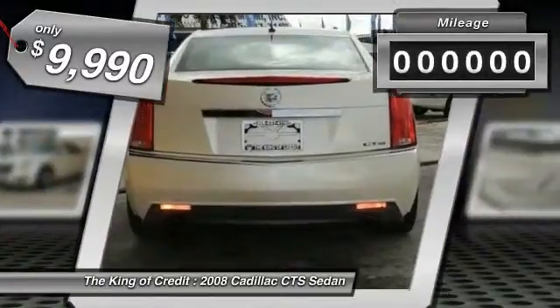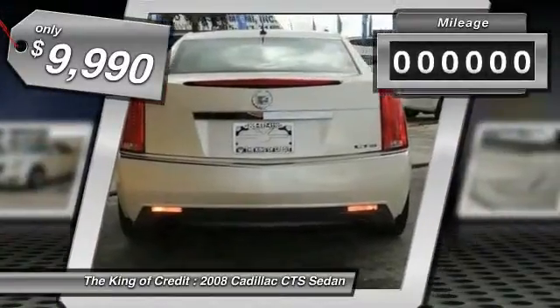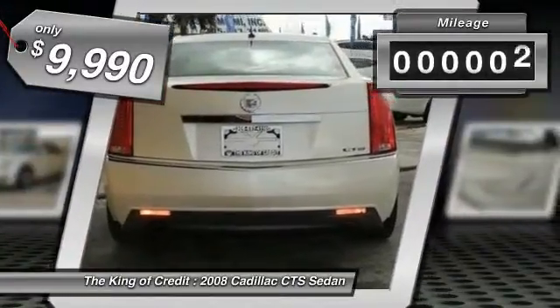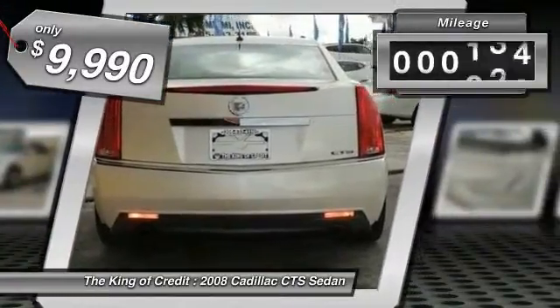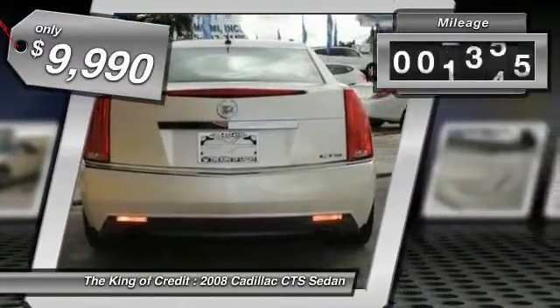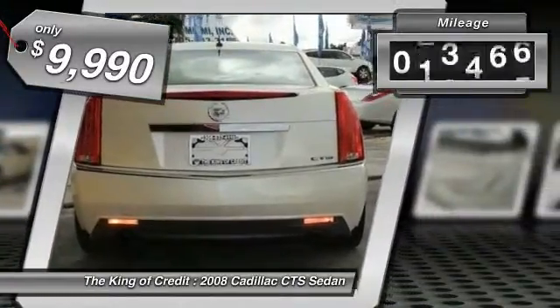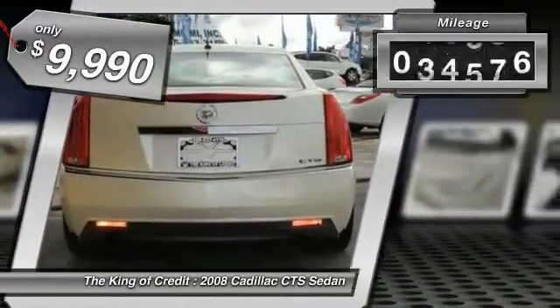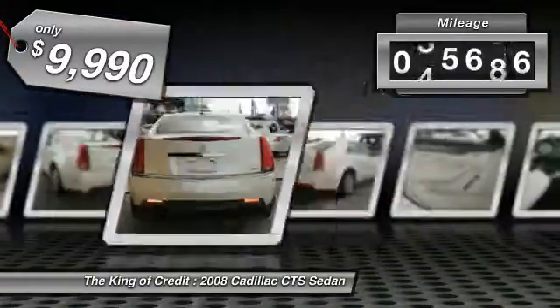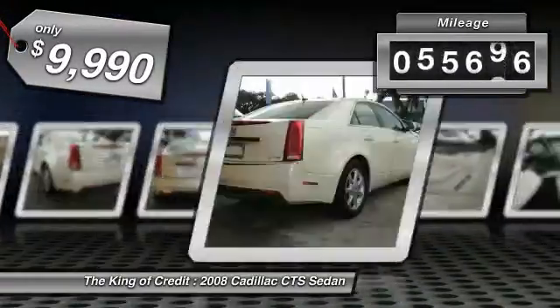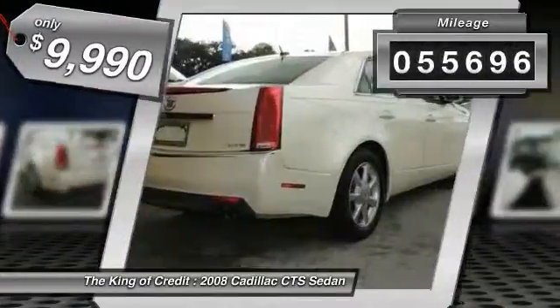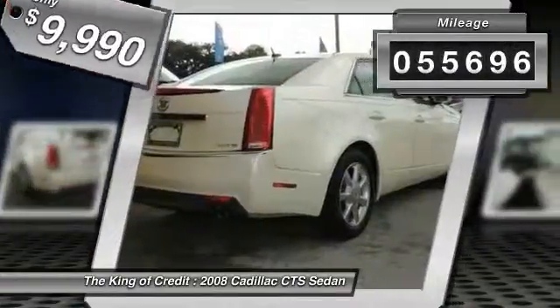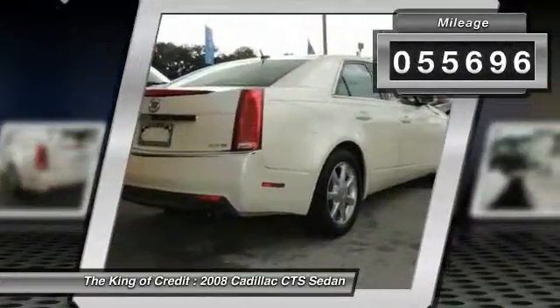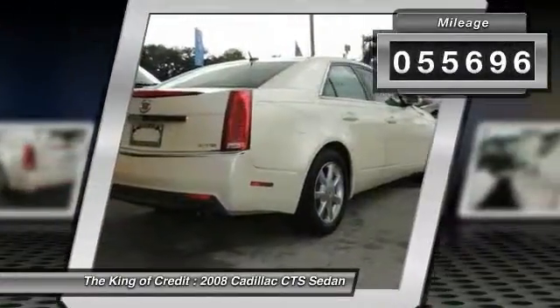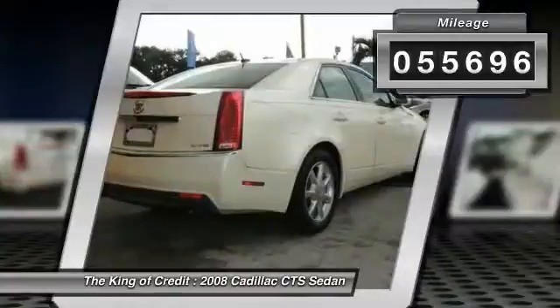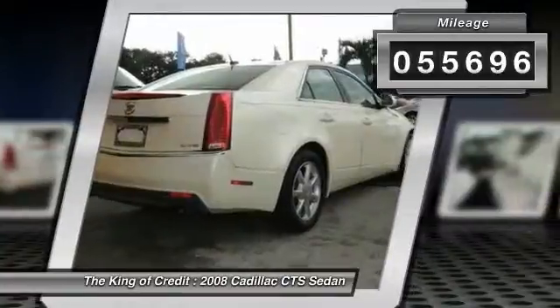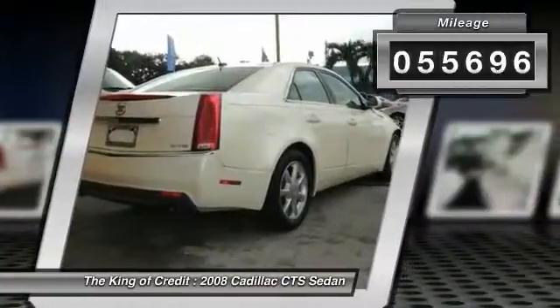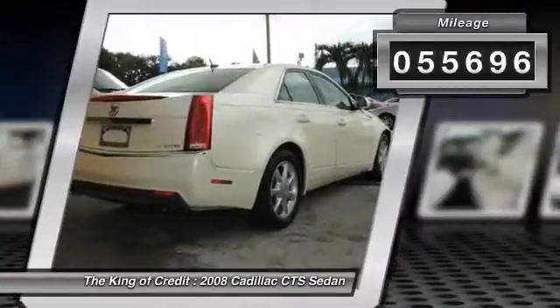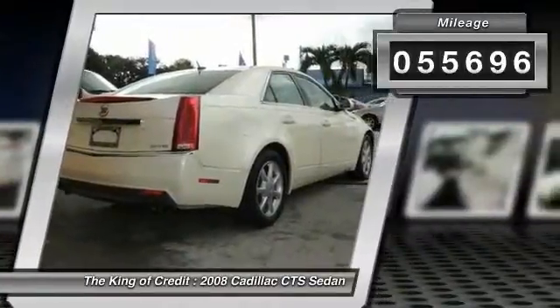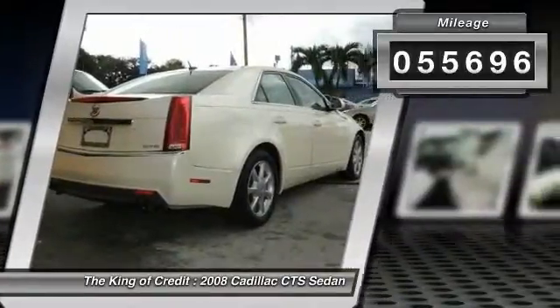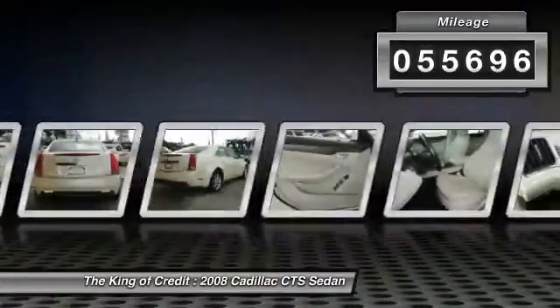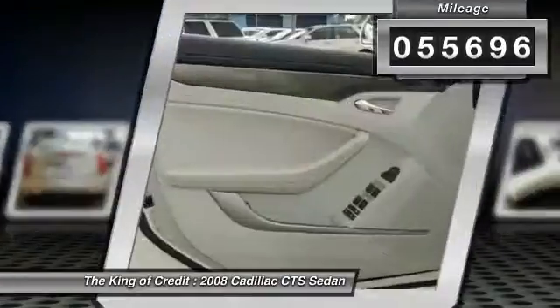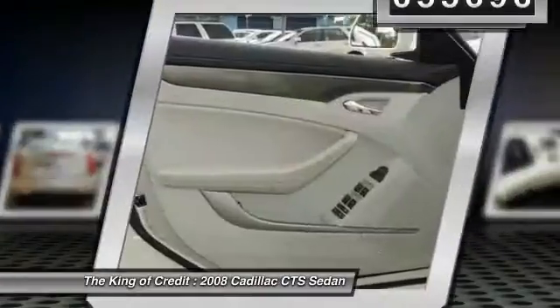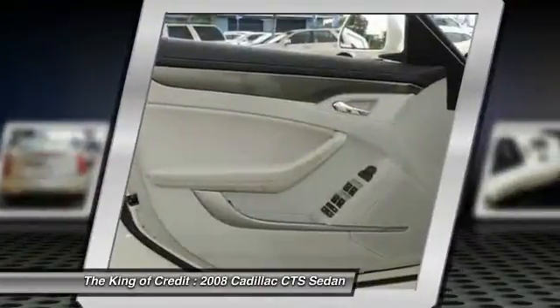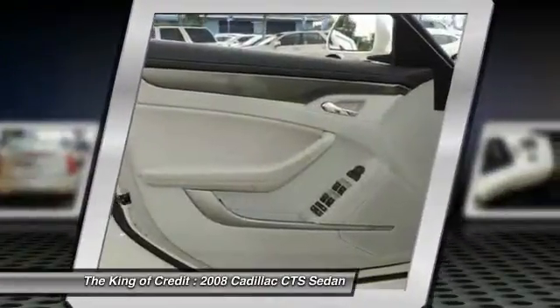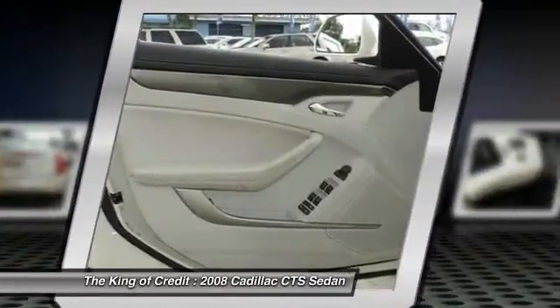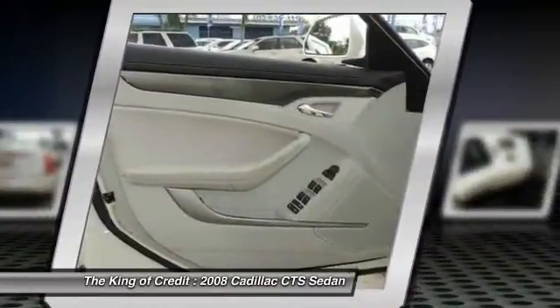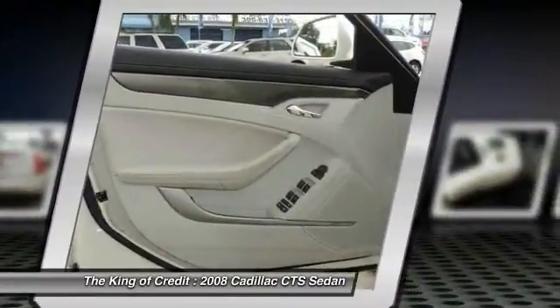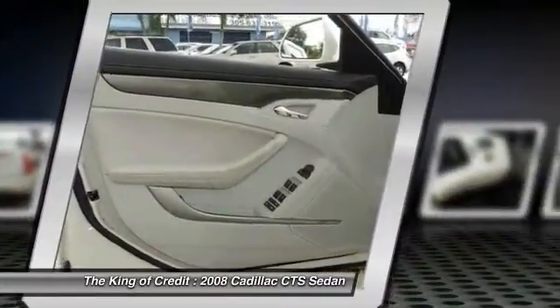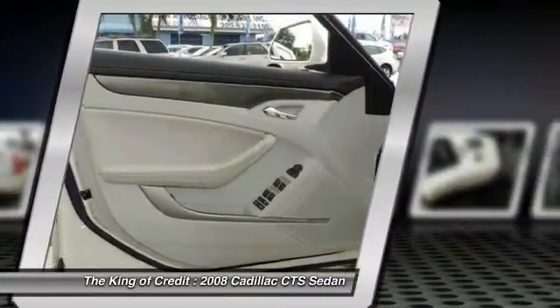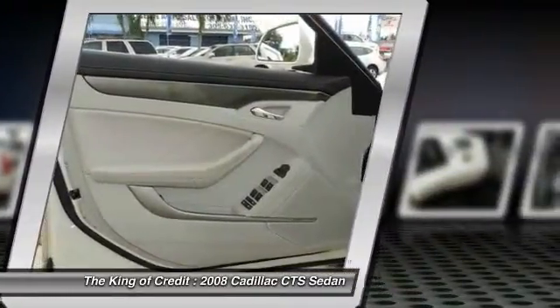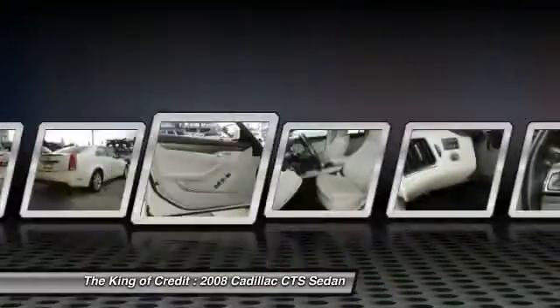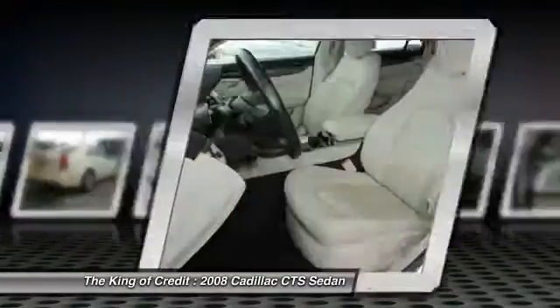This vehicle has less than 60,000 miles. Wouldn't you look great in this vehicle? Stop in today and see for yourself.